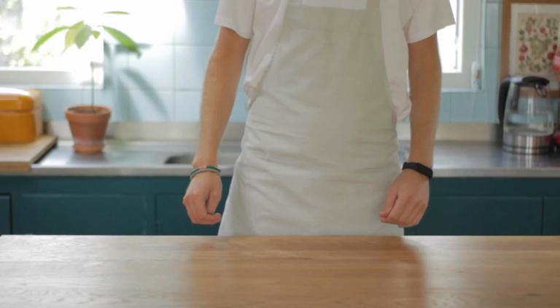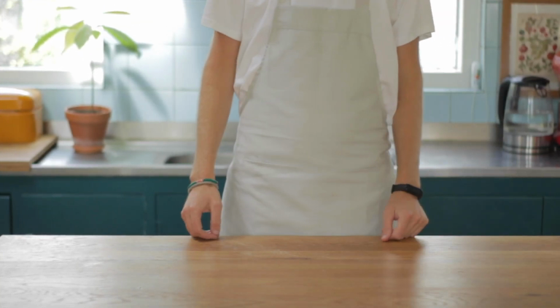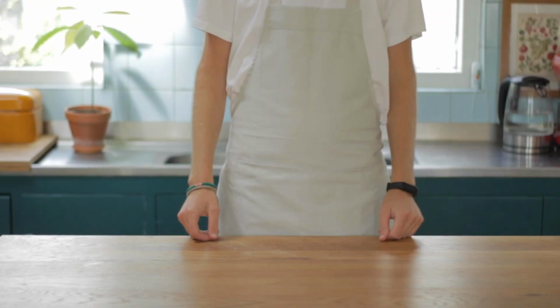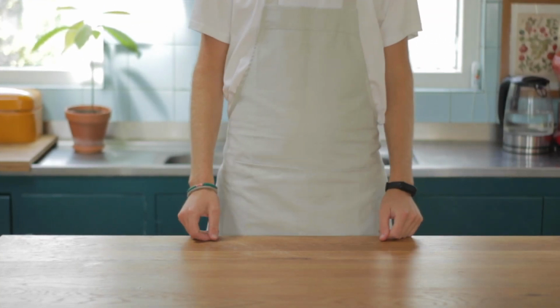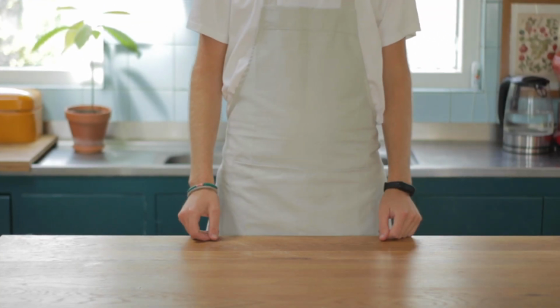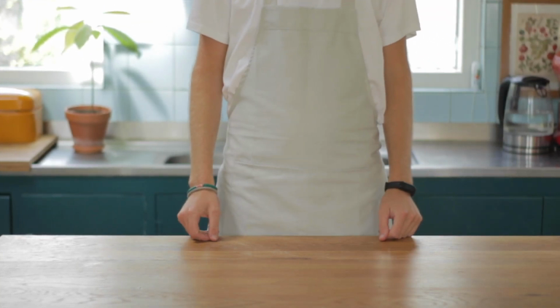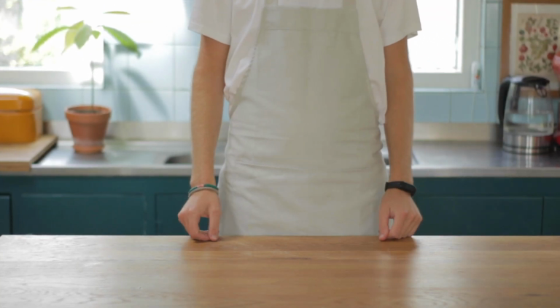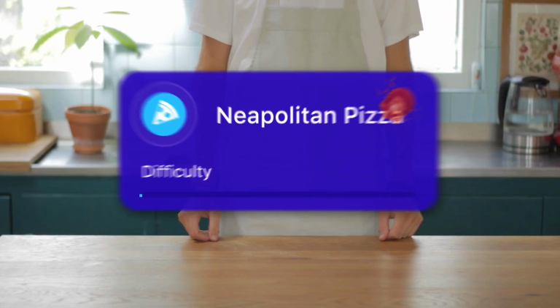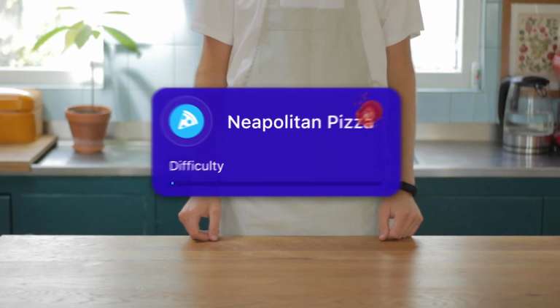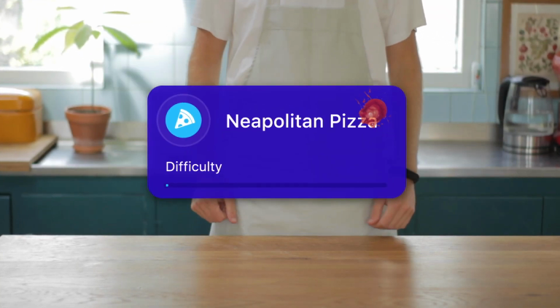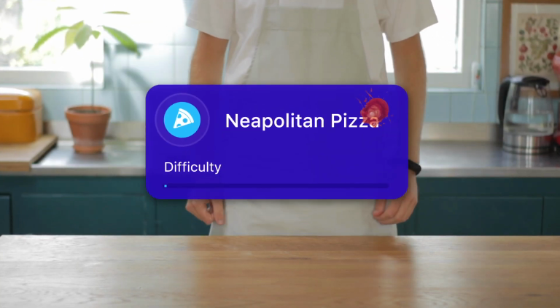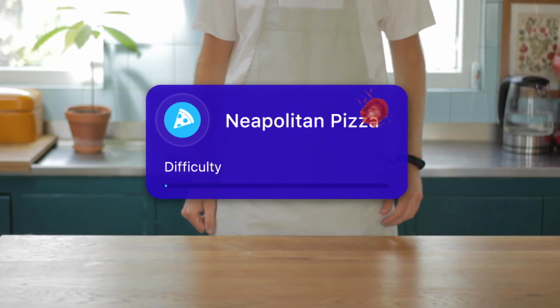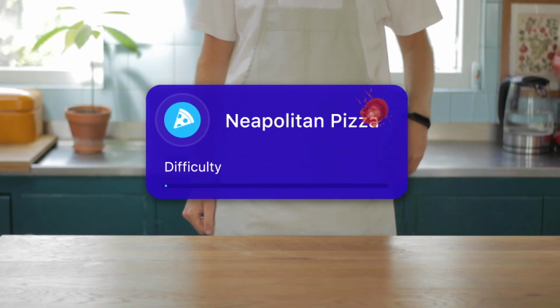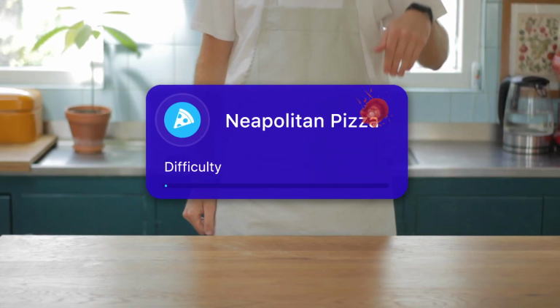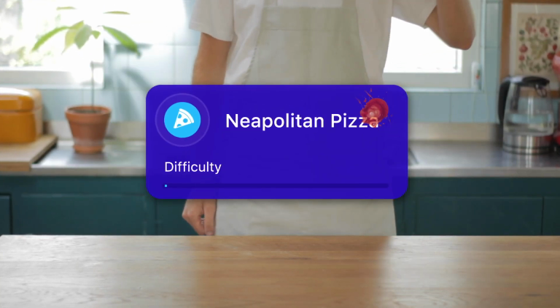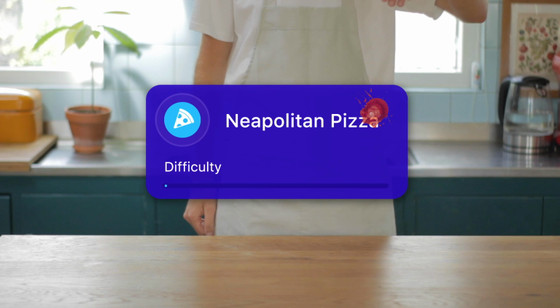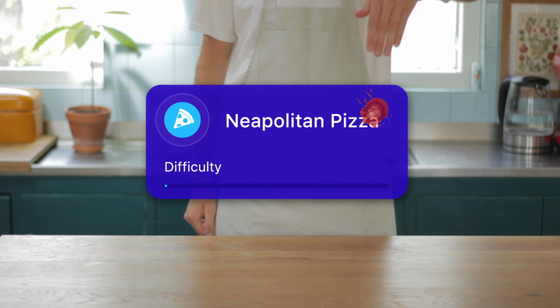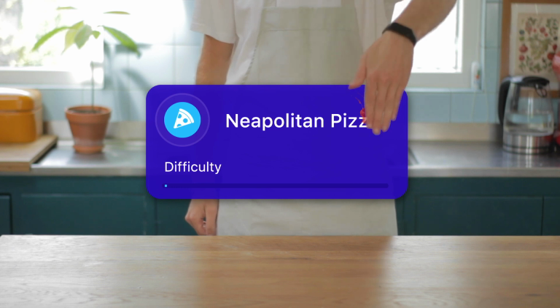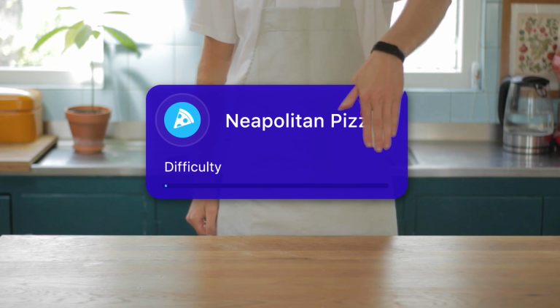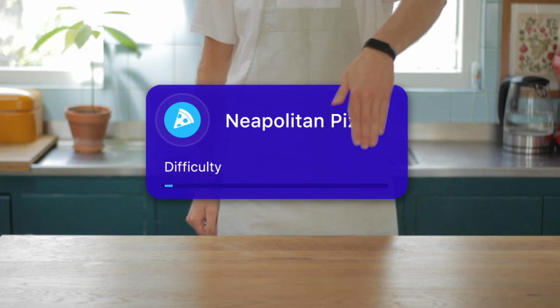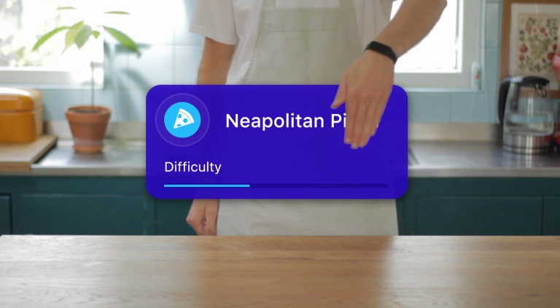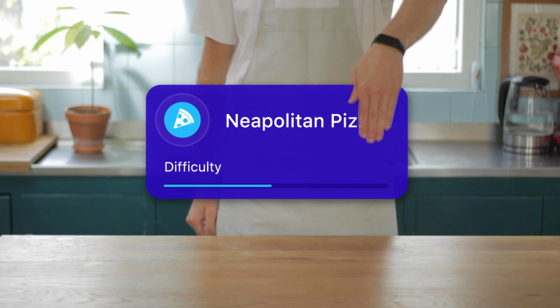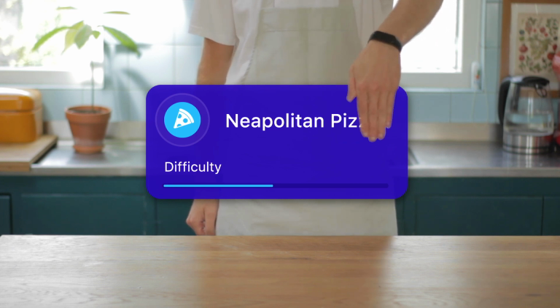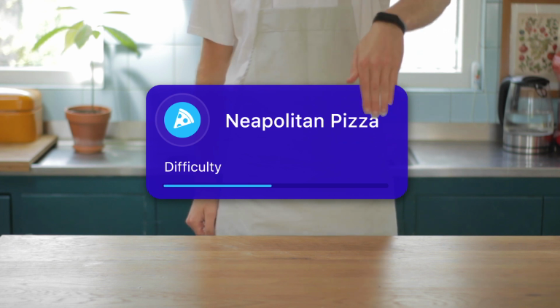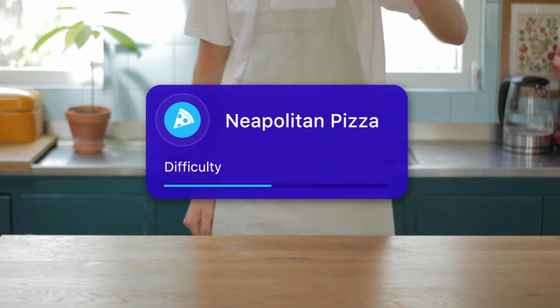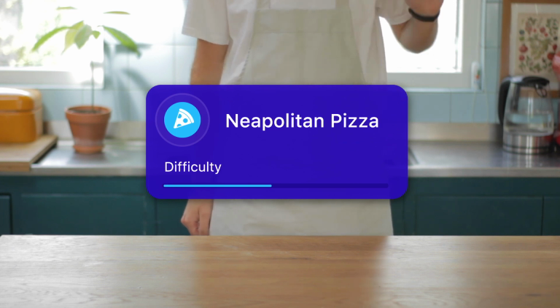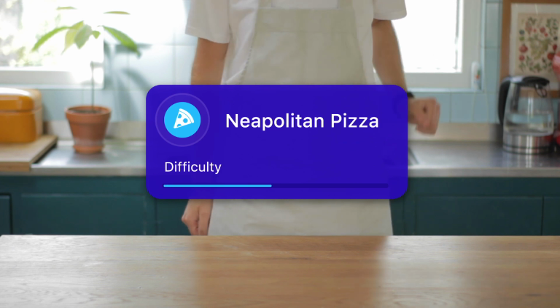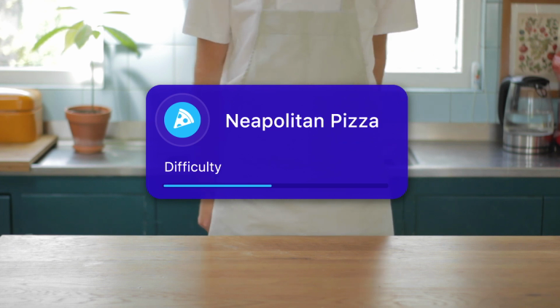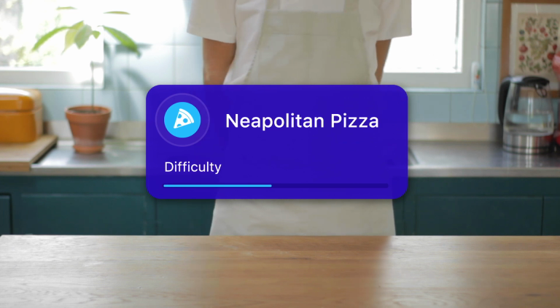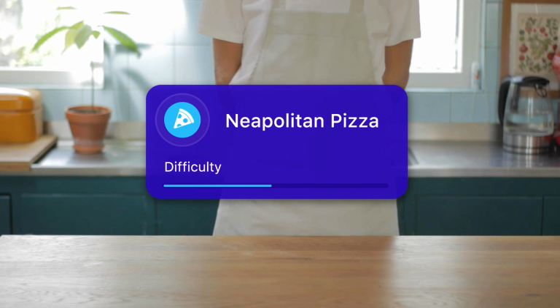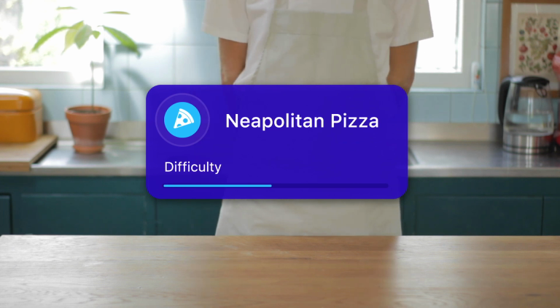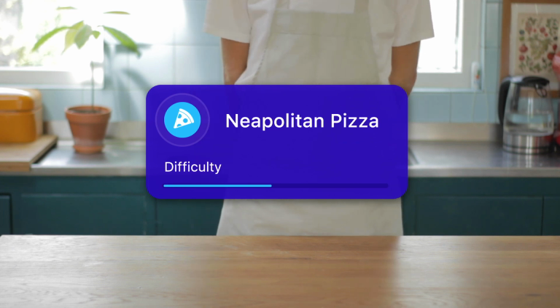Buongiorno! We are going to make Neapolitan pizza. It's pretty tough to master, but let's try.